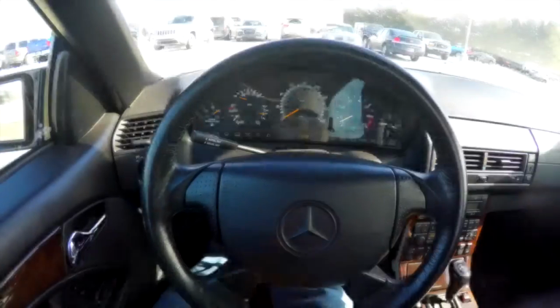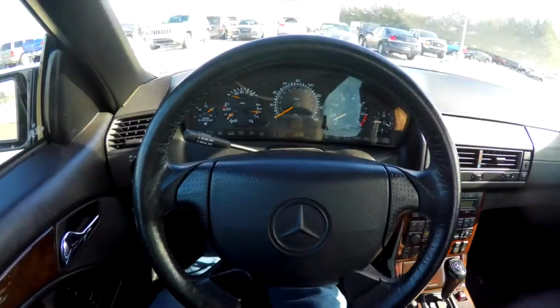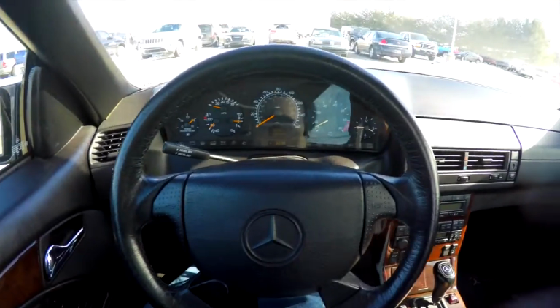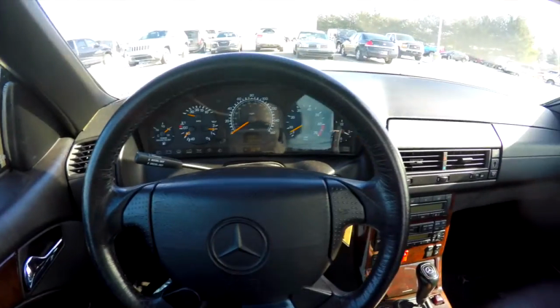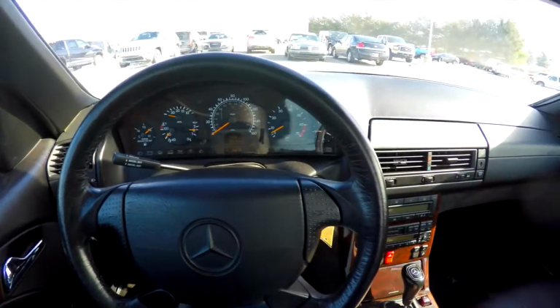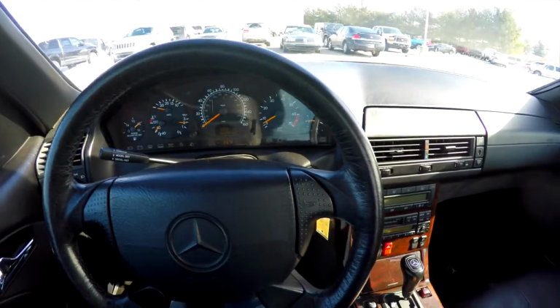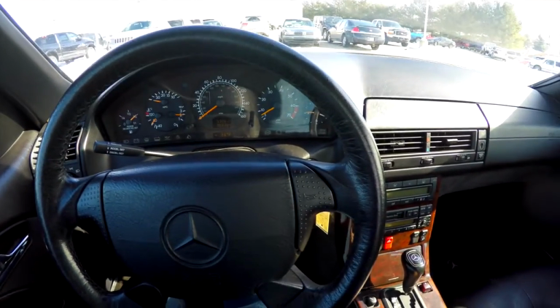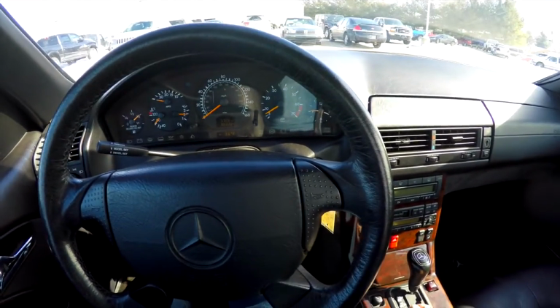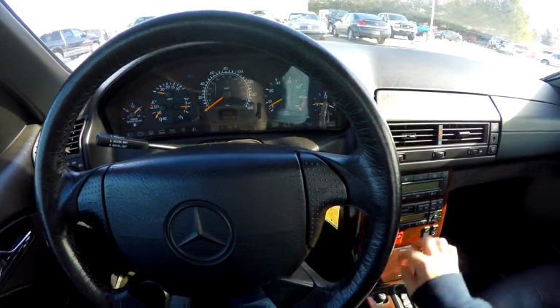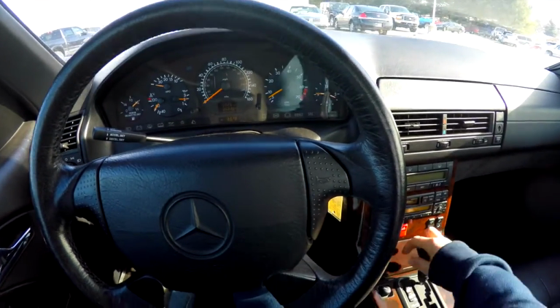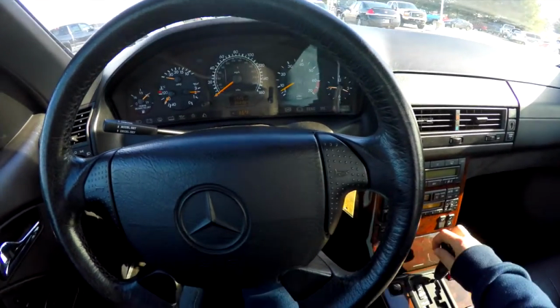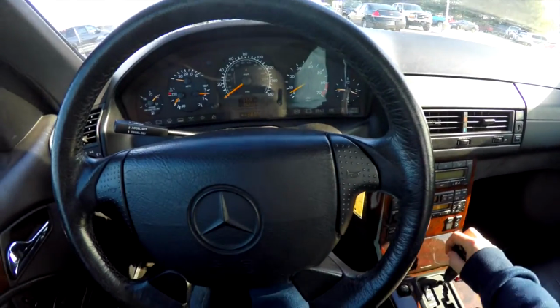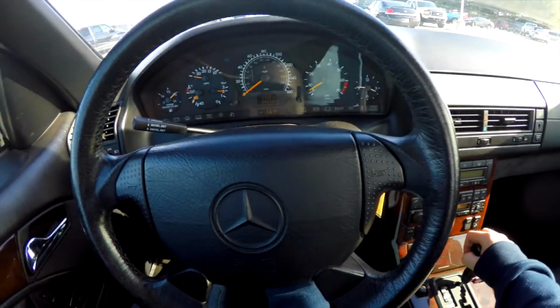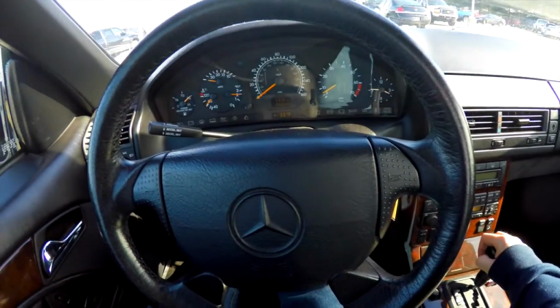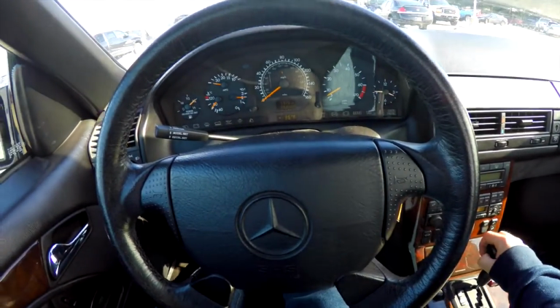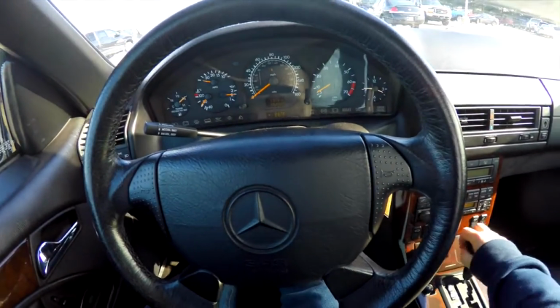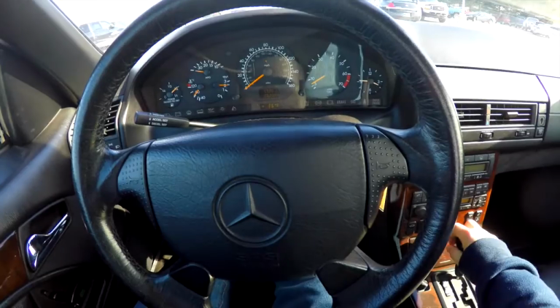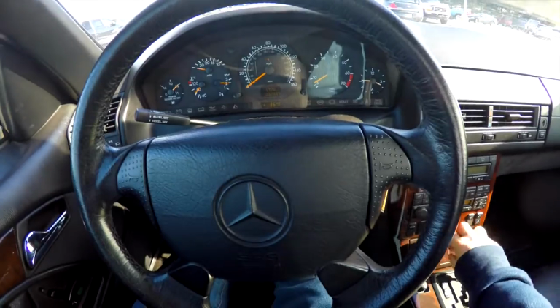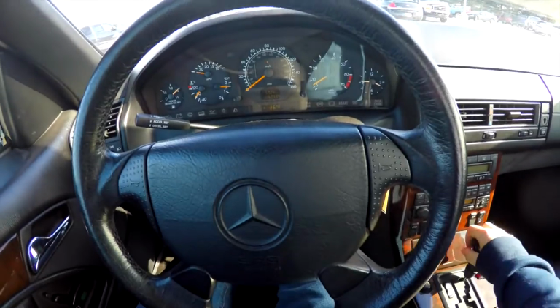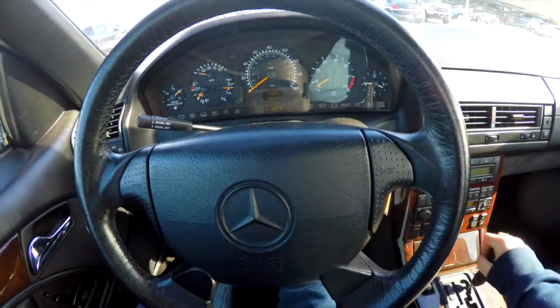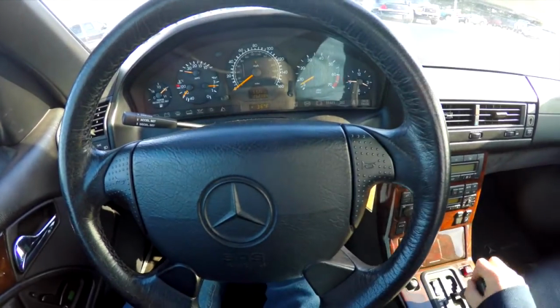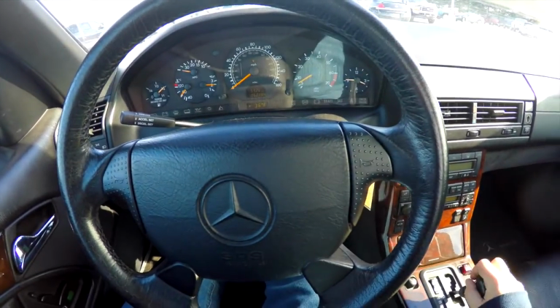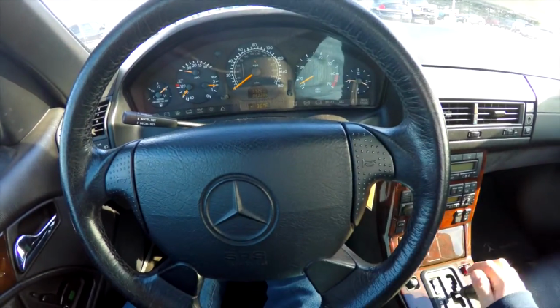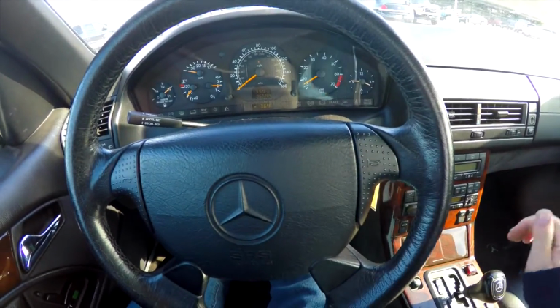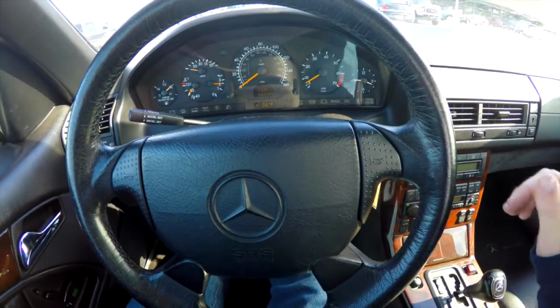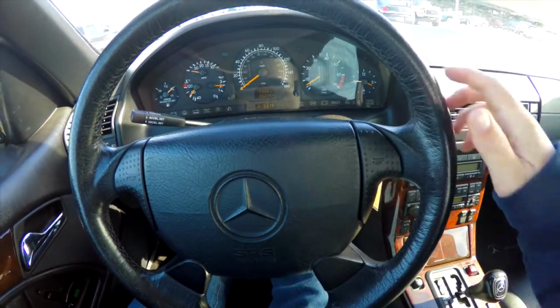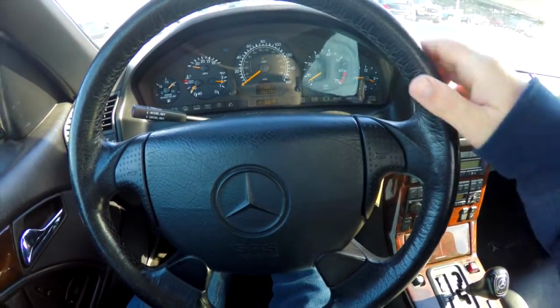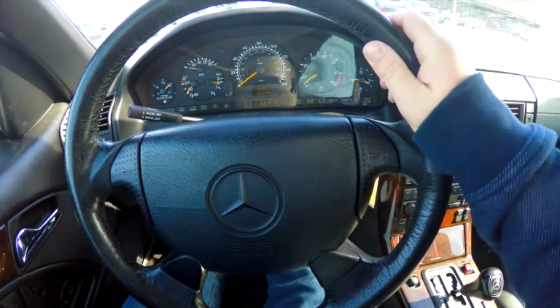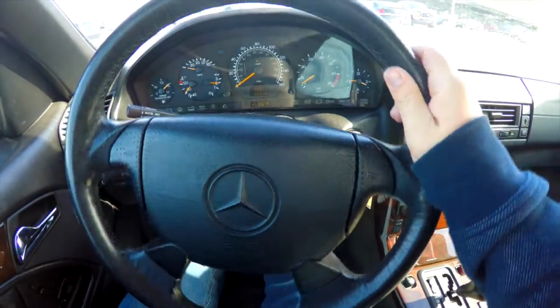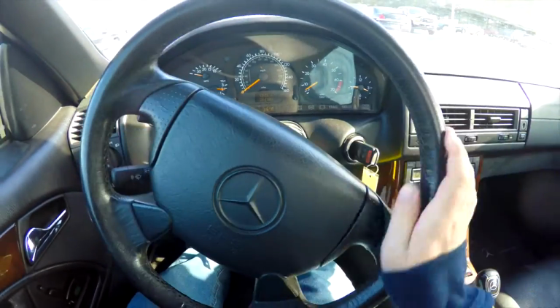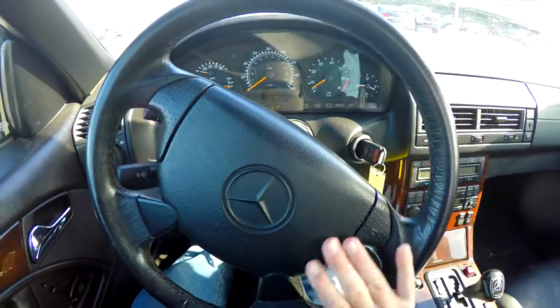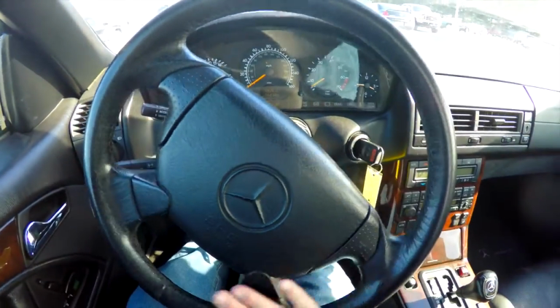We're going to take it on a short drive around the dealership lot just to give you a good overview of how the vehicle drives.